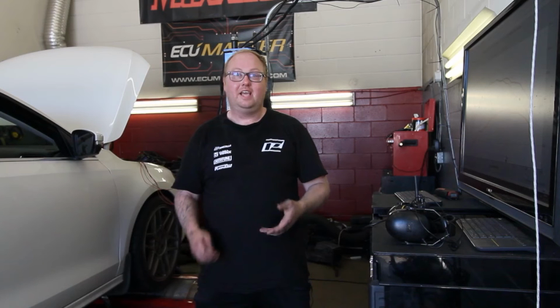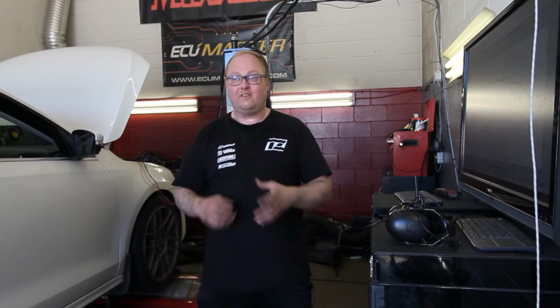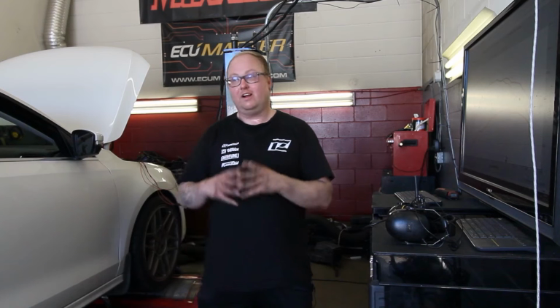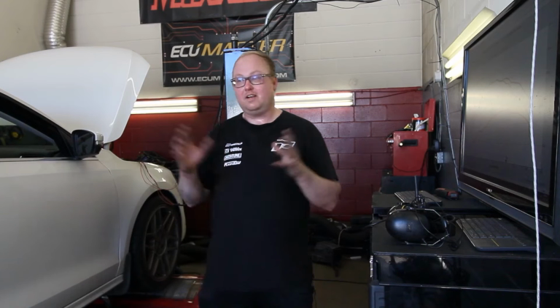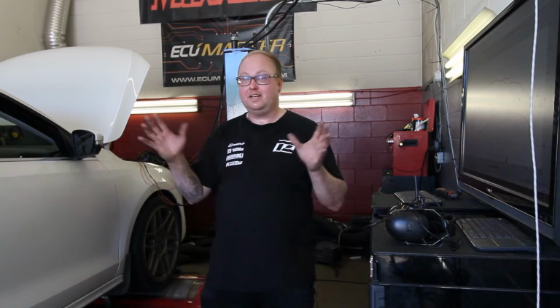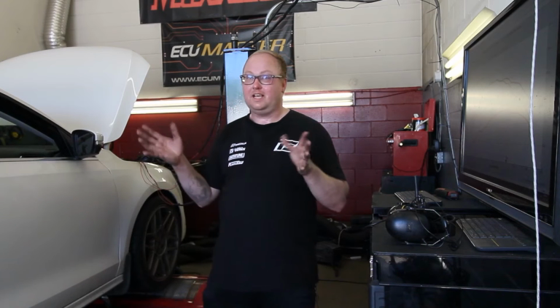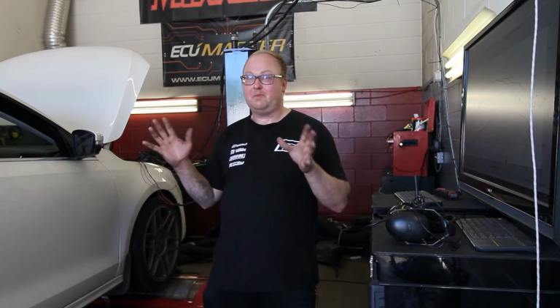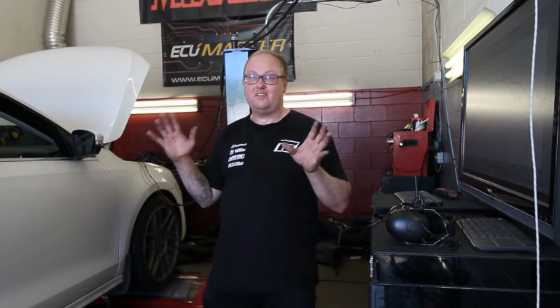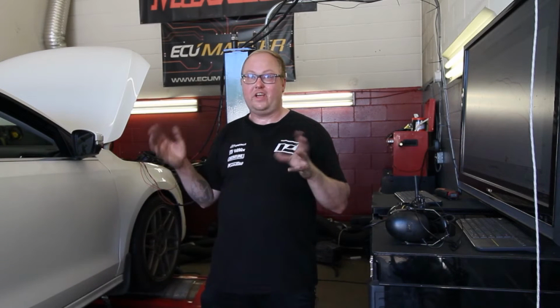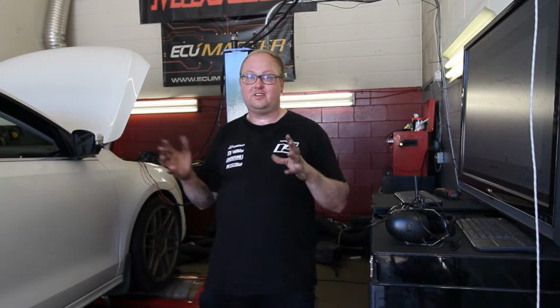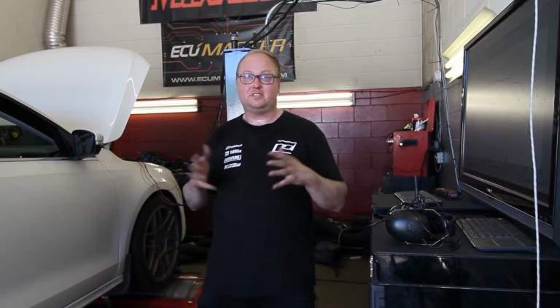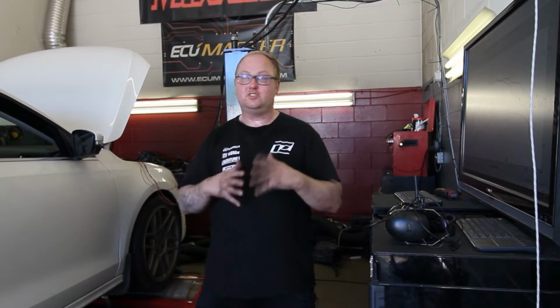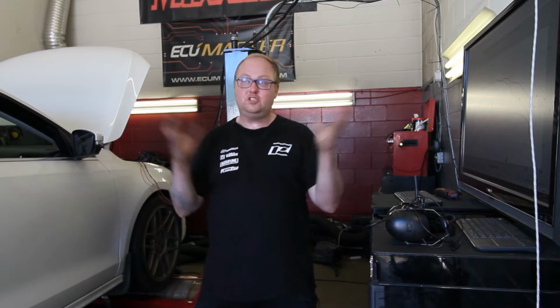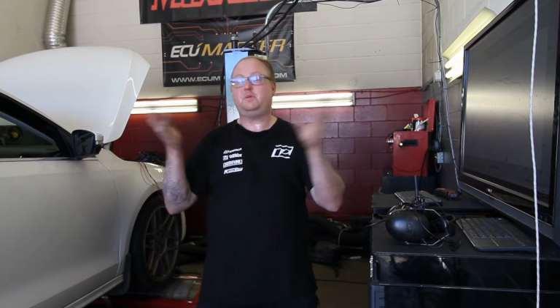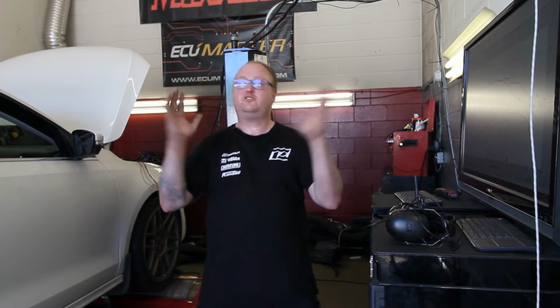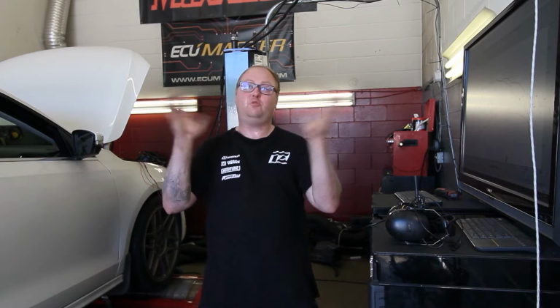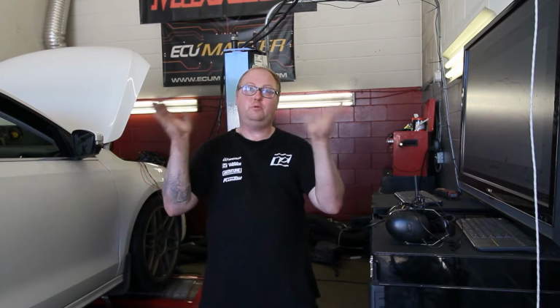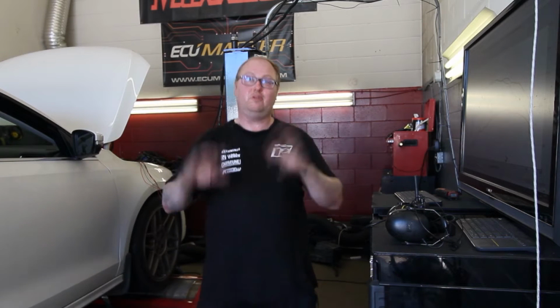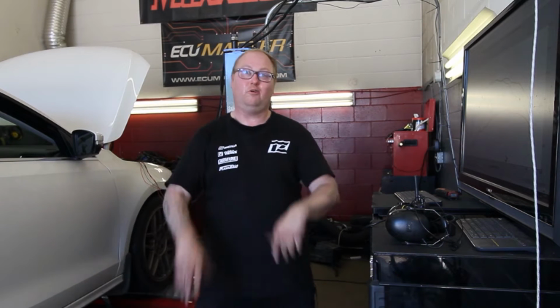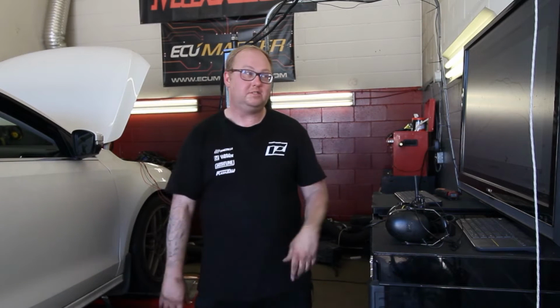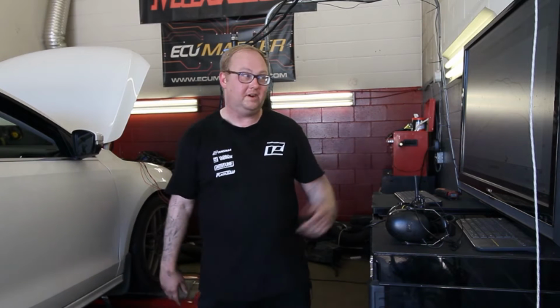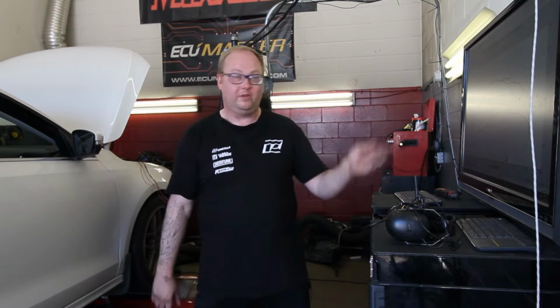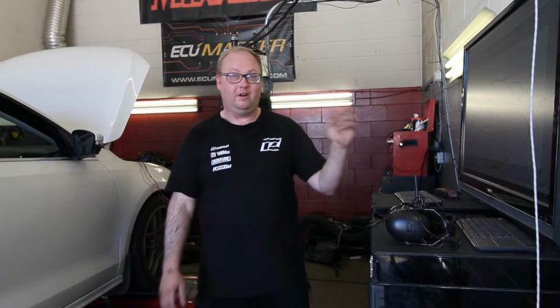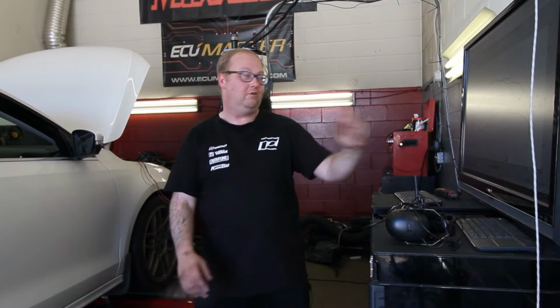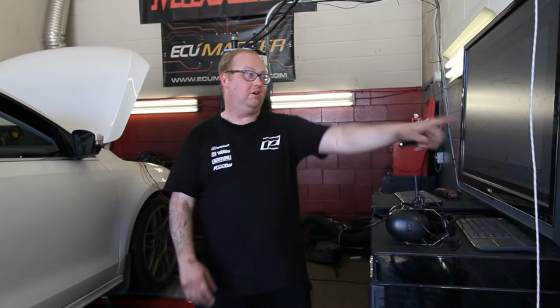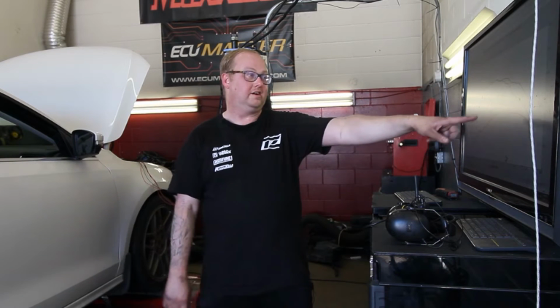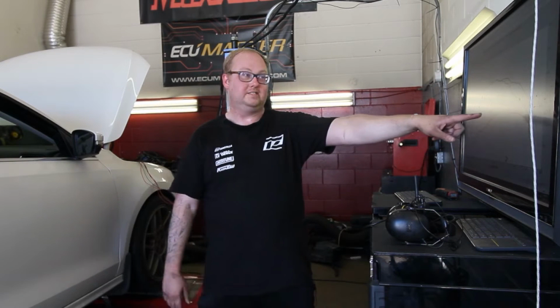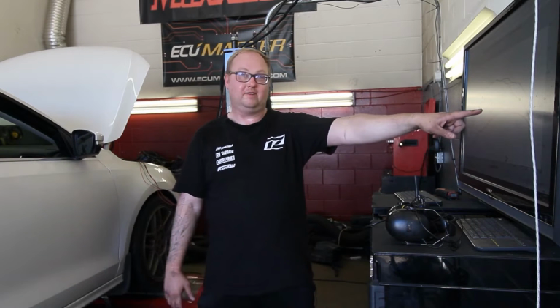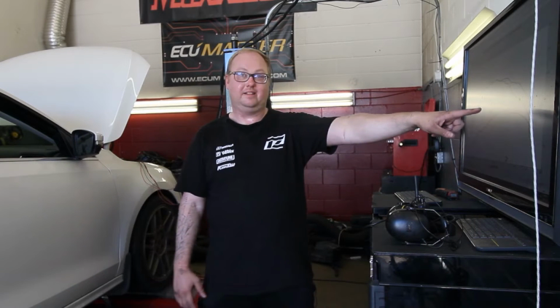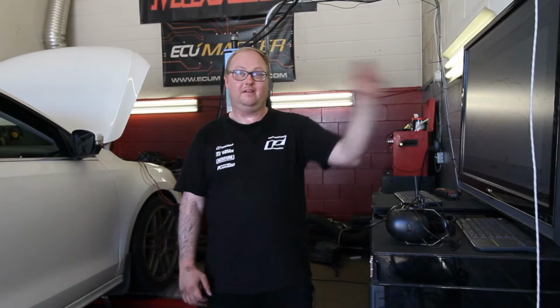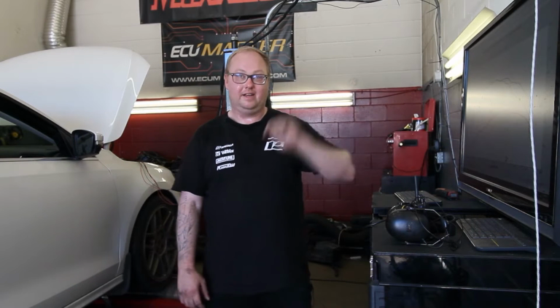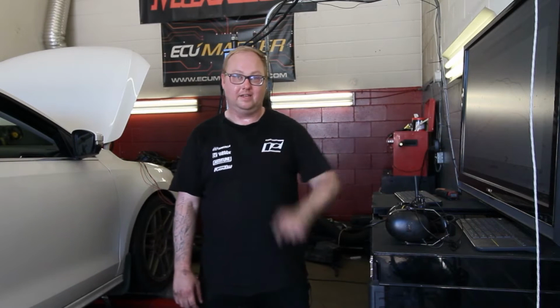If an air intake manufacturer says this makes 20 more horsepower, they're not wrong — because right there, it does.